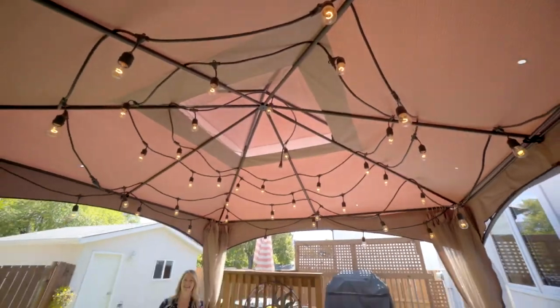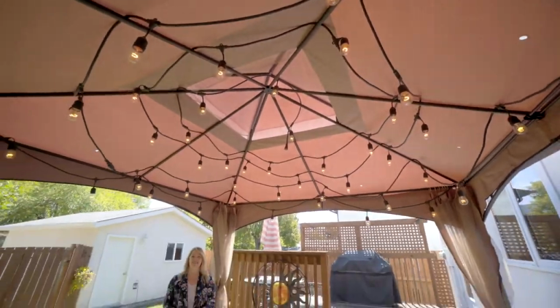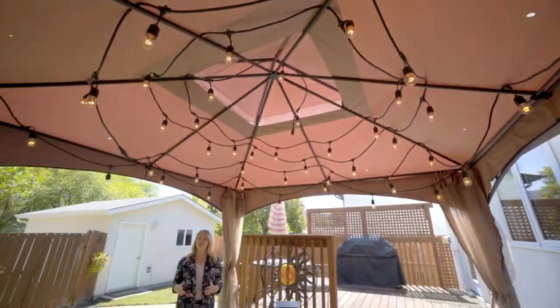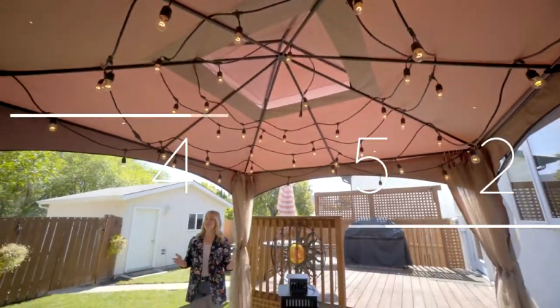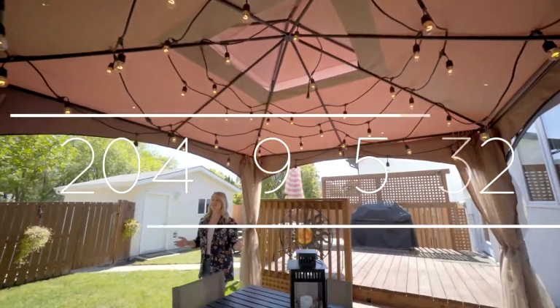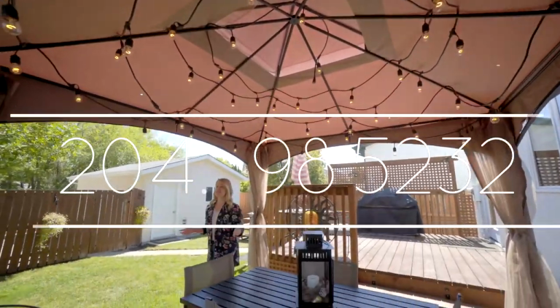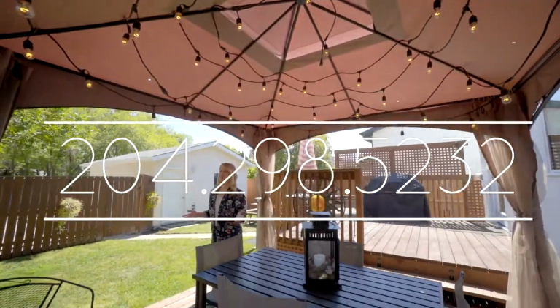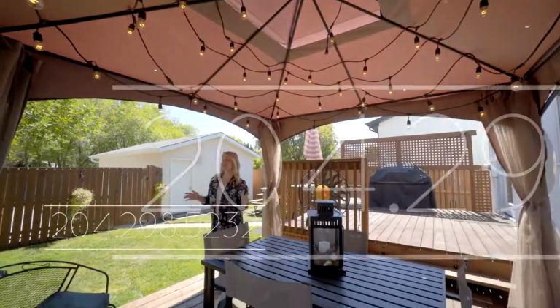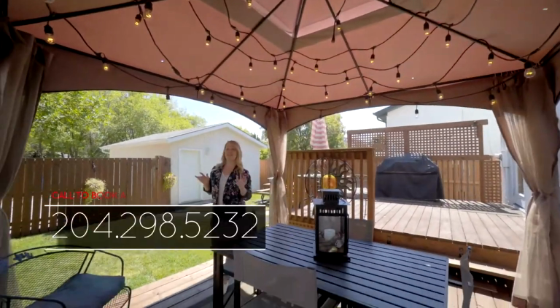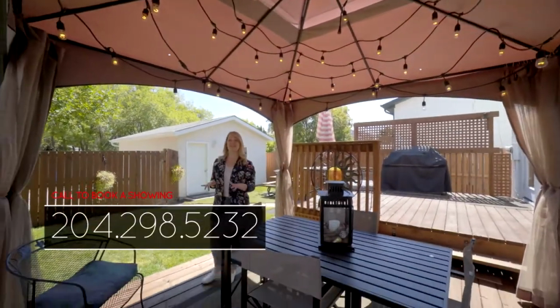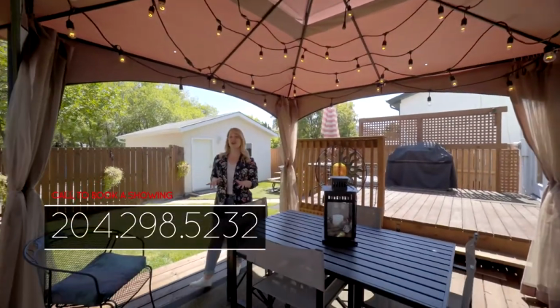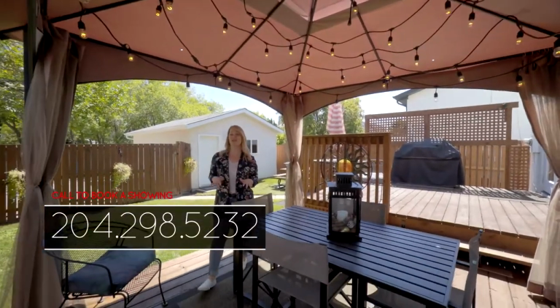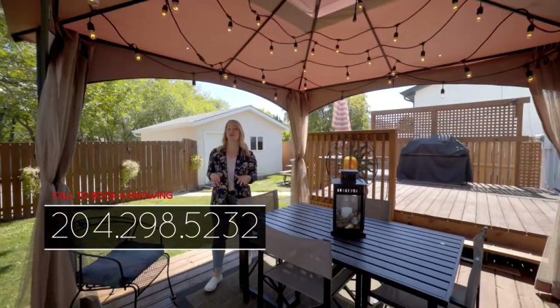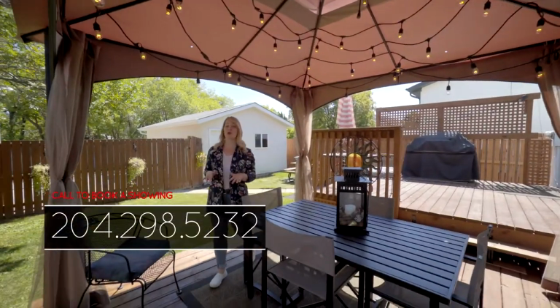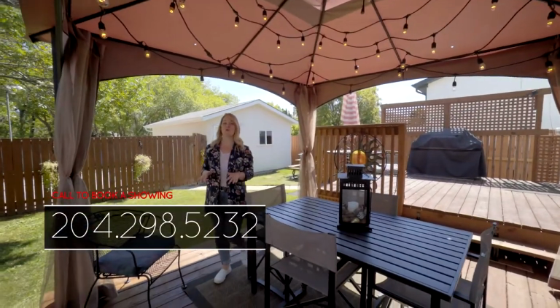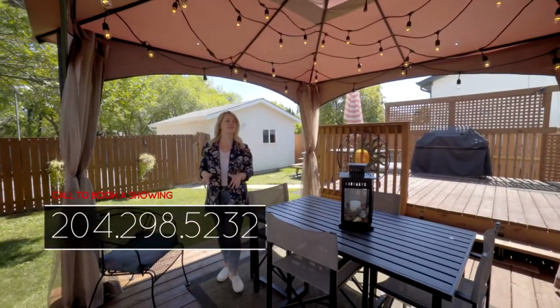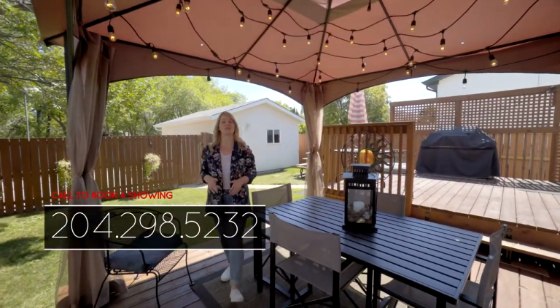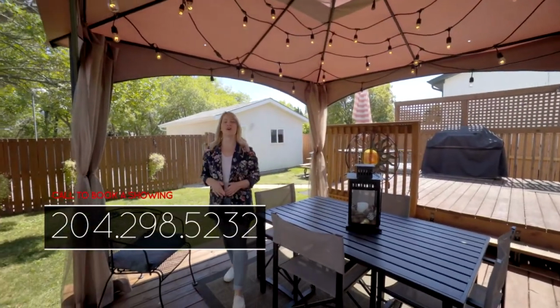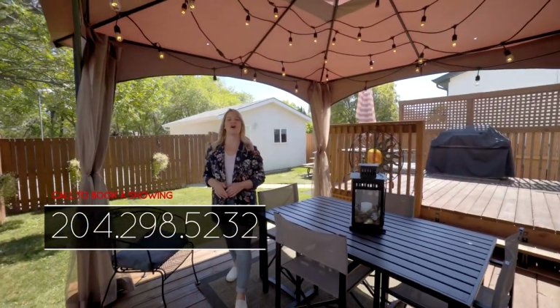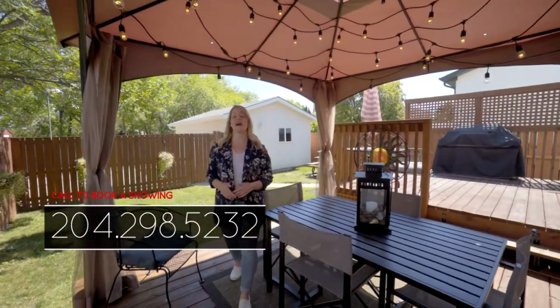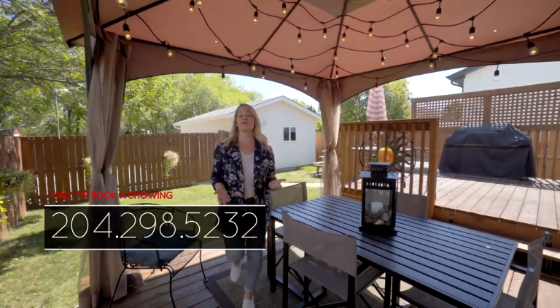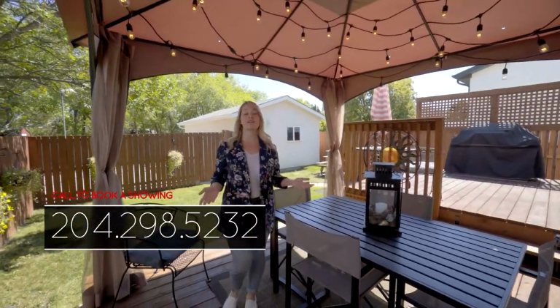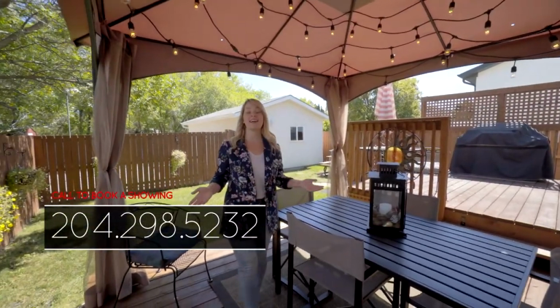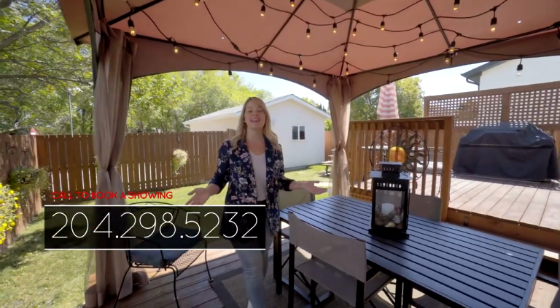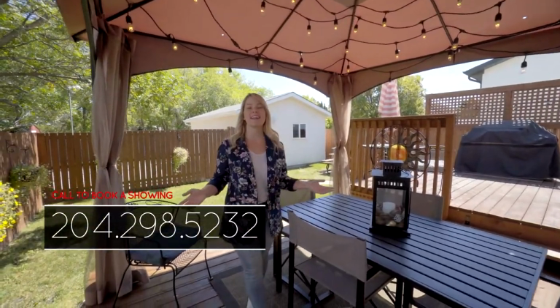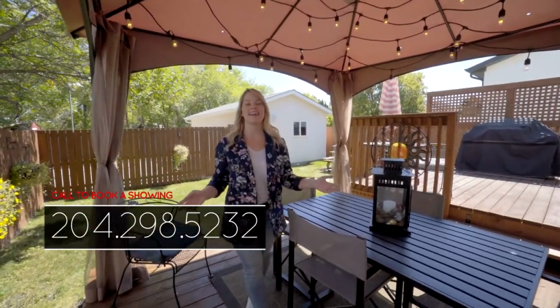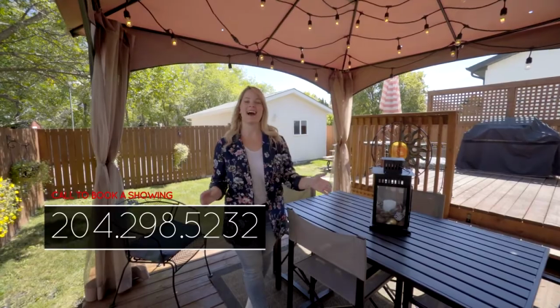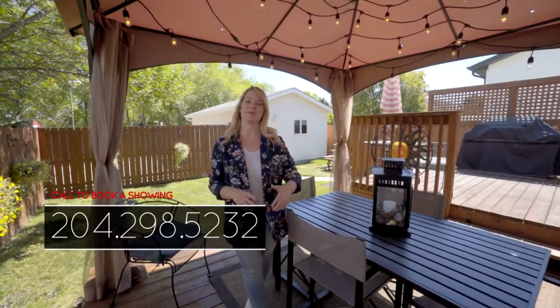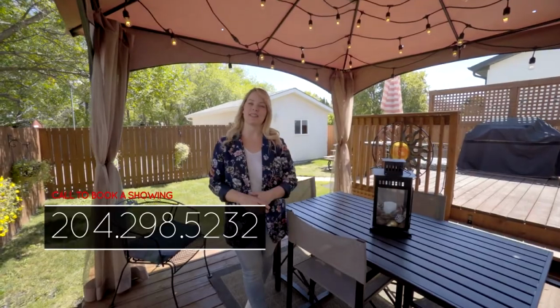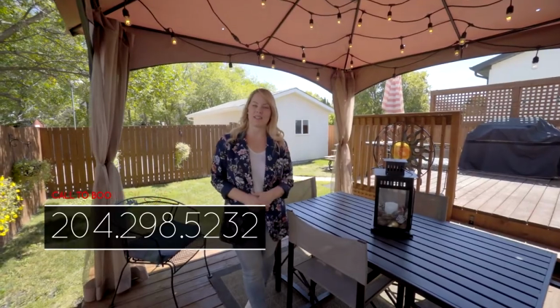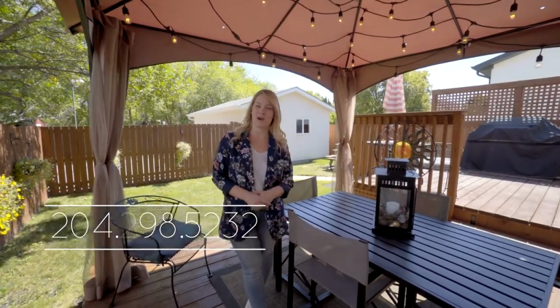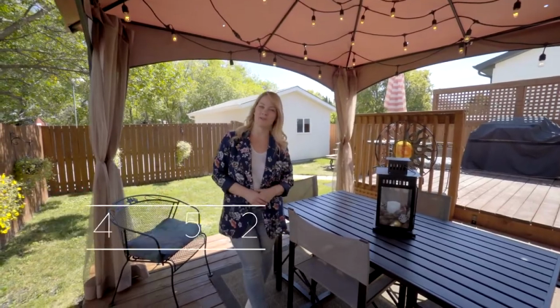If you can see yourself making this house your home, give me a call. I'm Heather Kelley, and I'm leading you home.